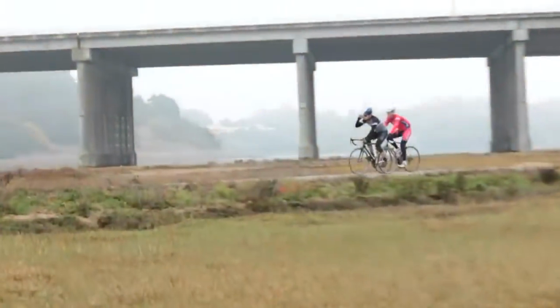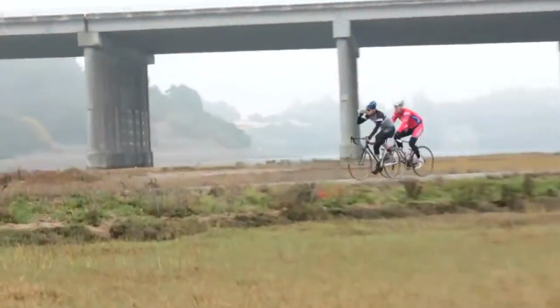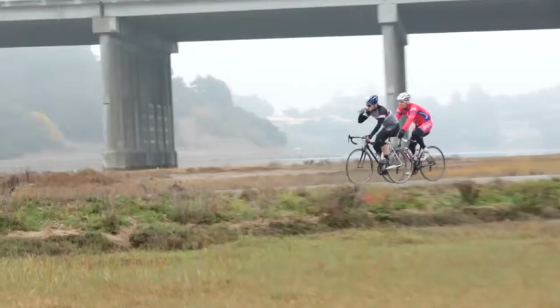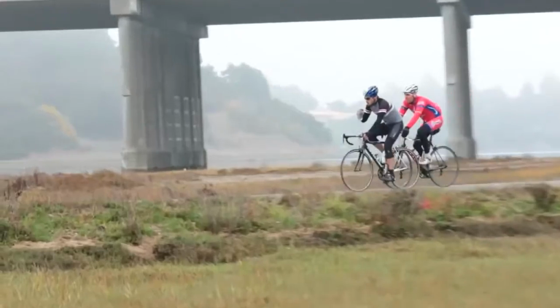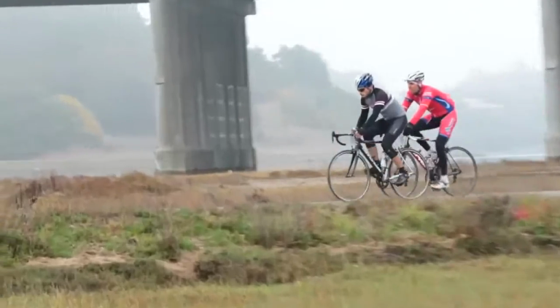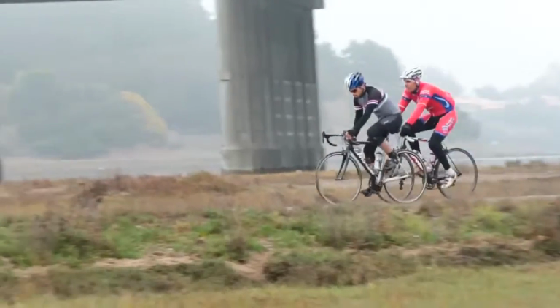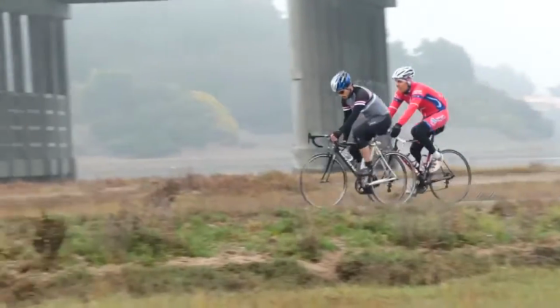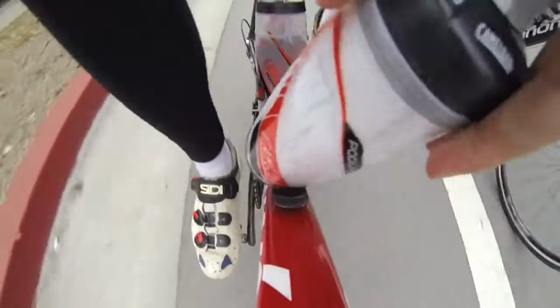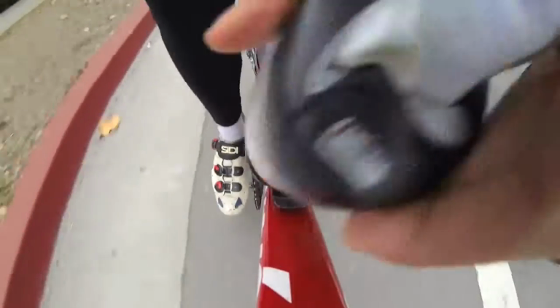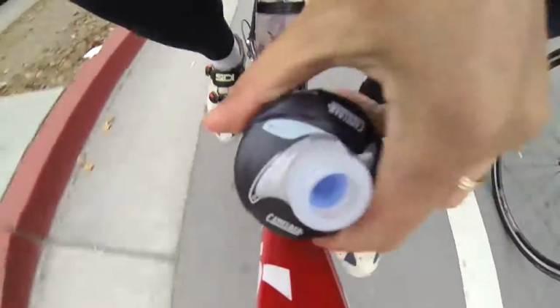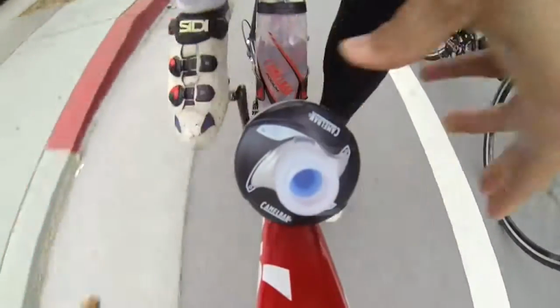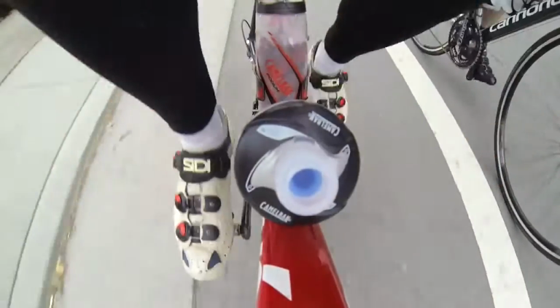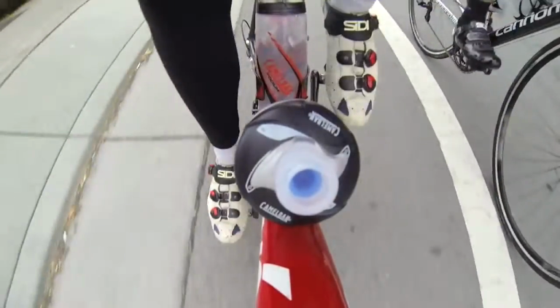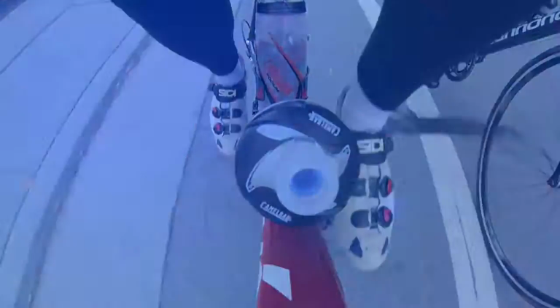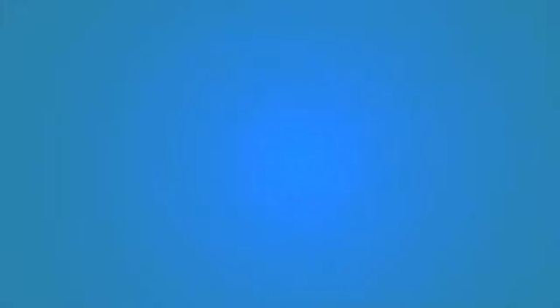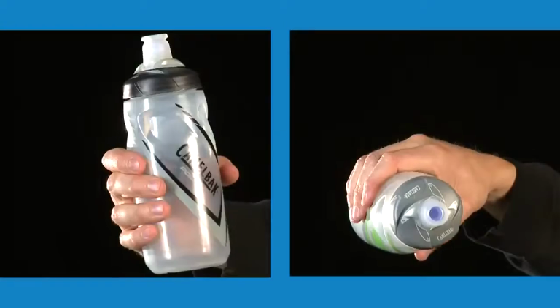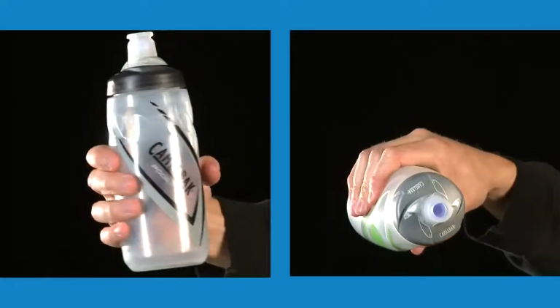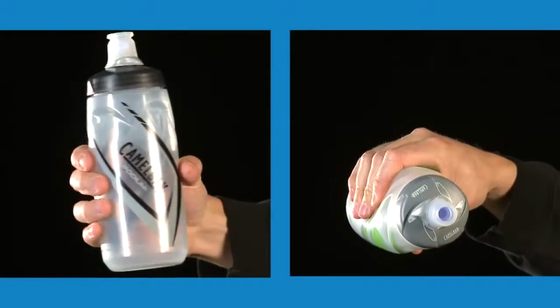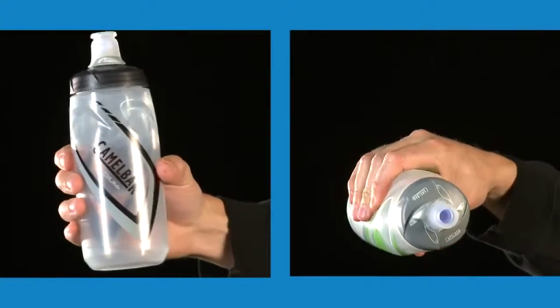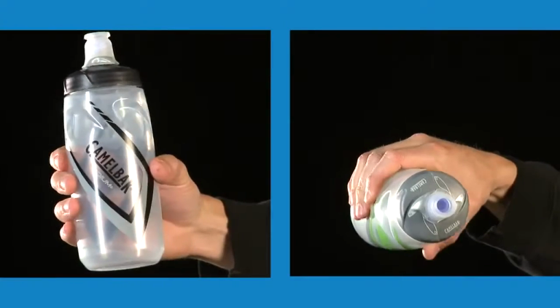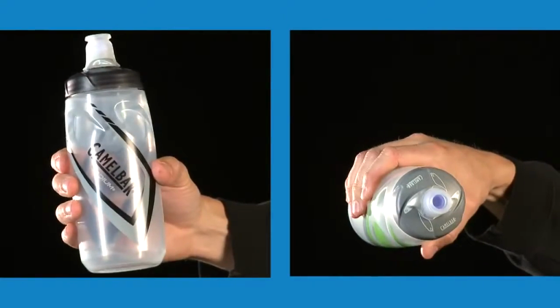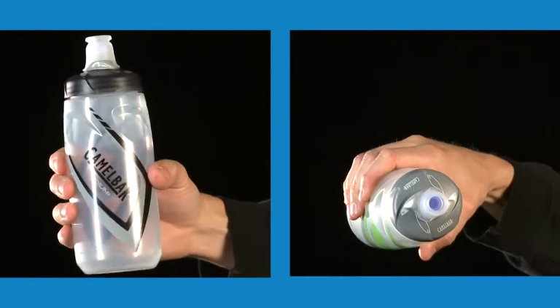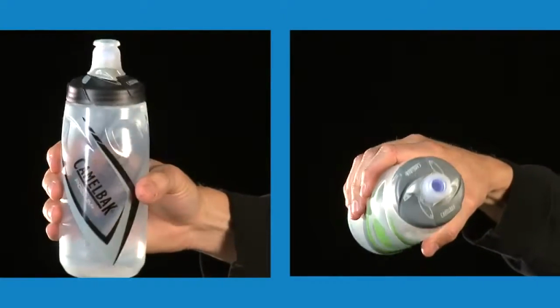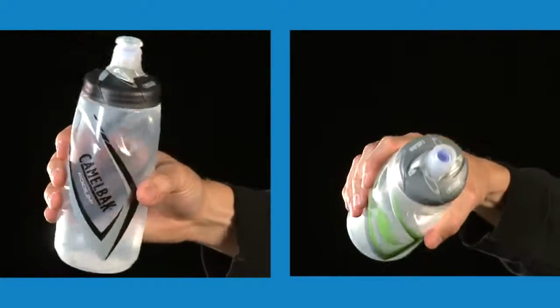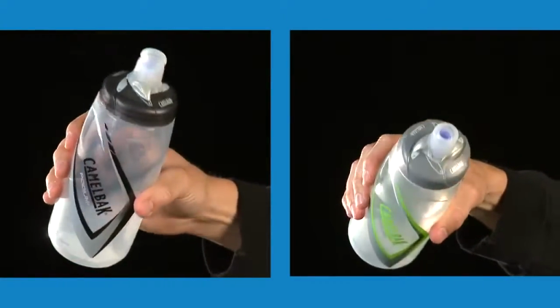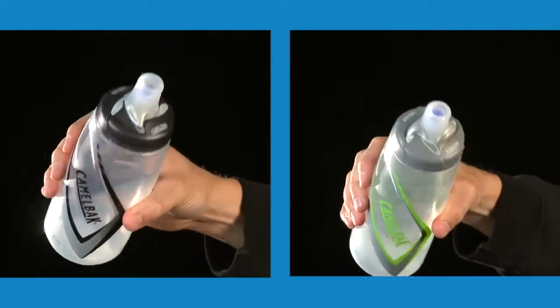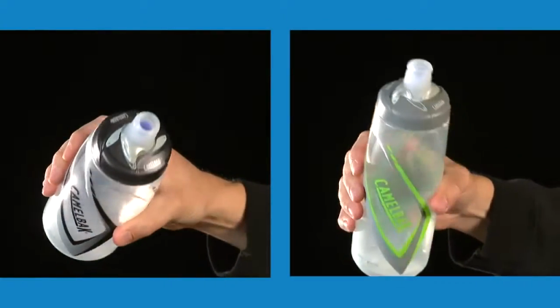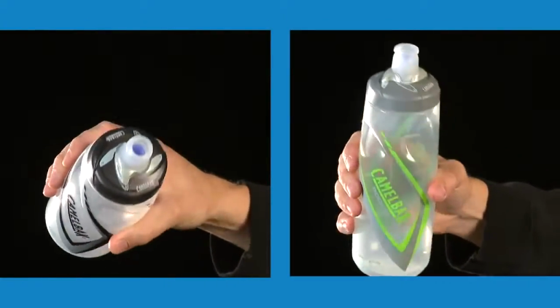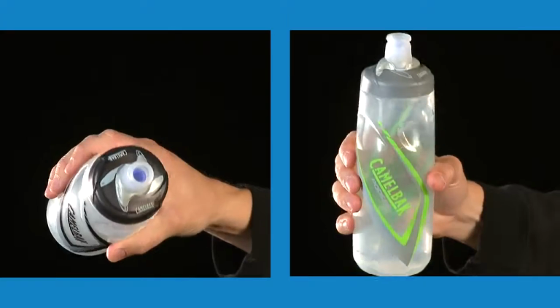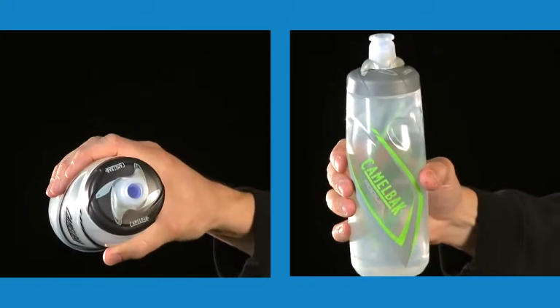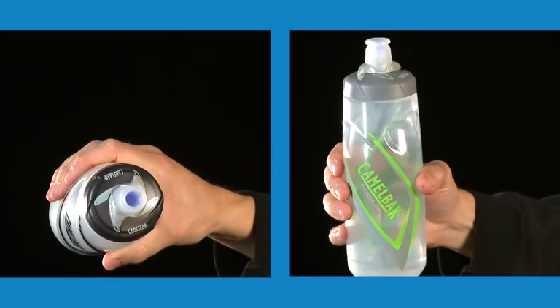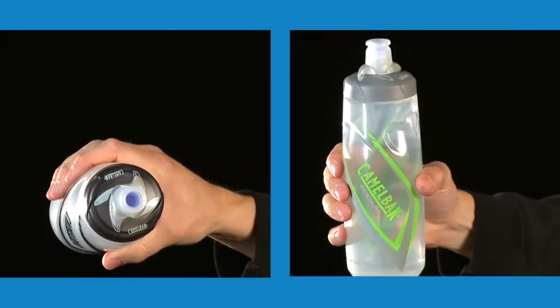CamelBak revolutionized the sport bottle category with Podium, the bottle that continues to dominate in high performance hydration.